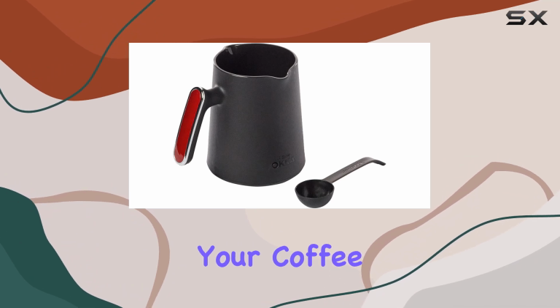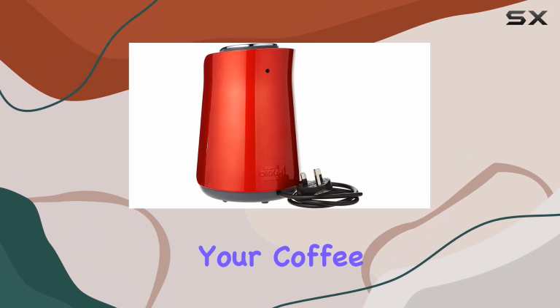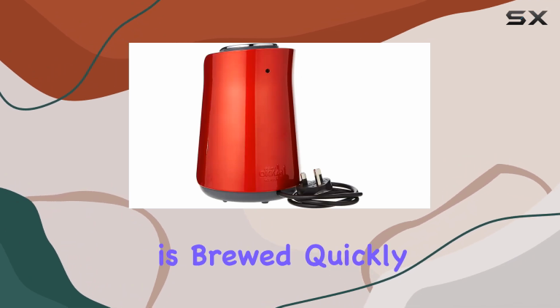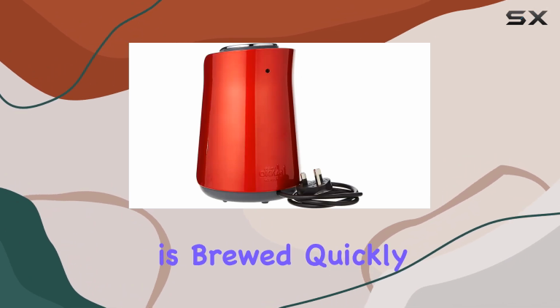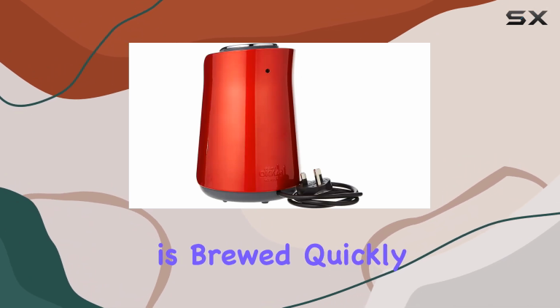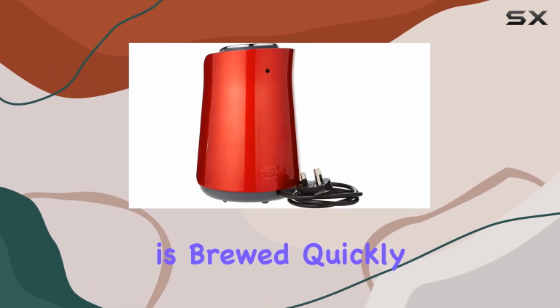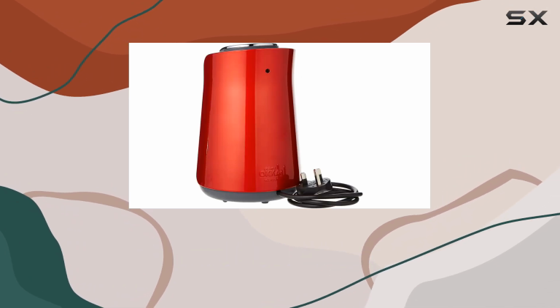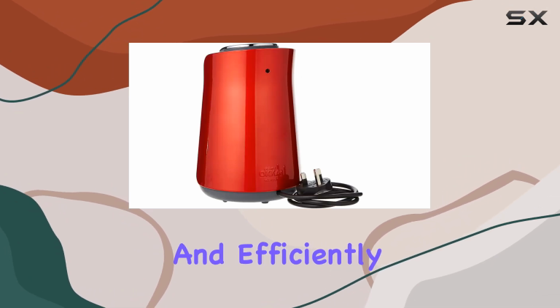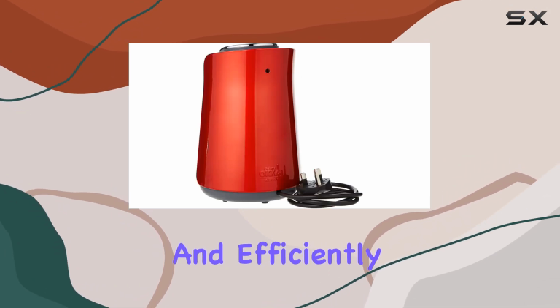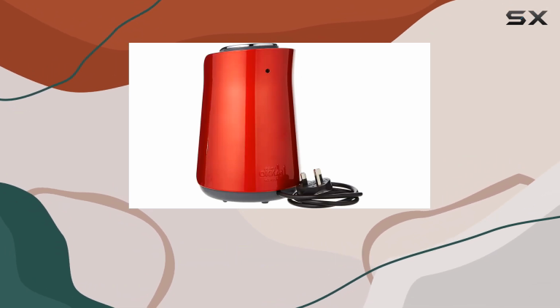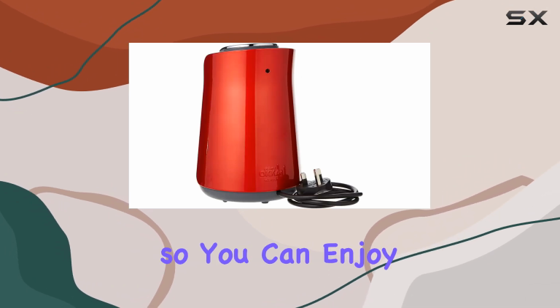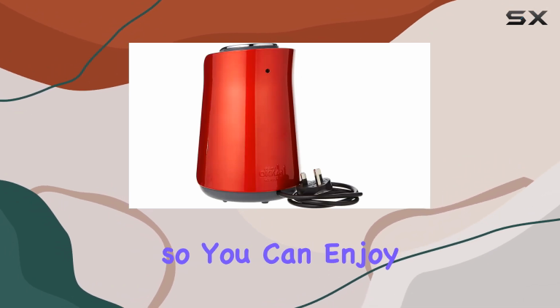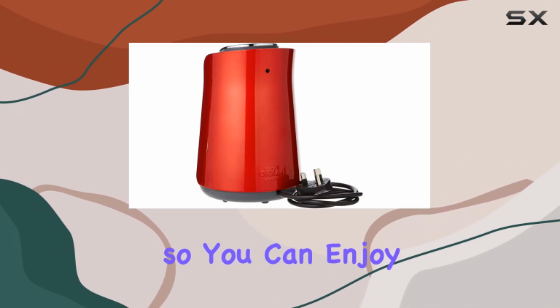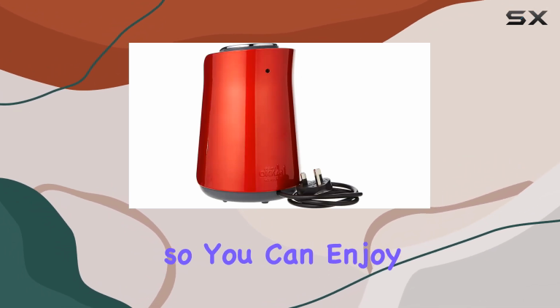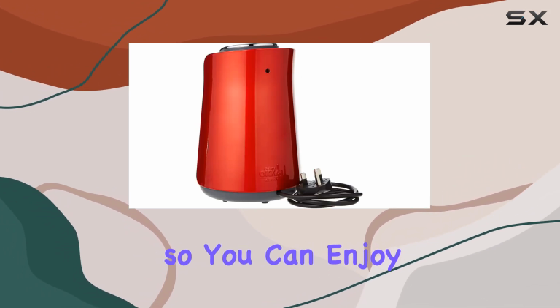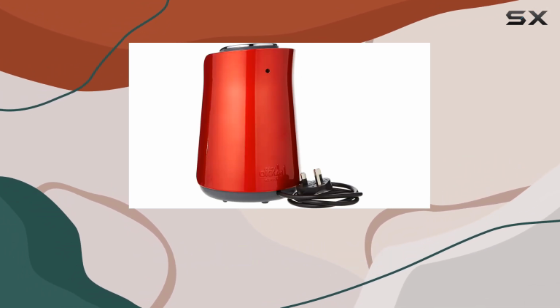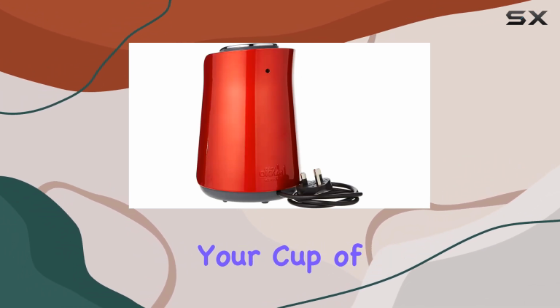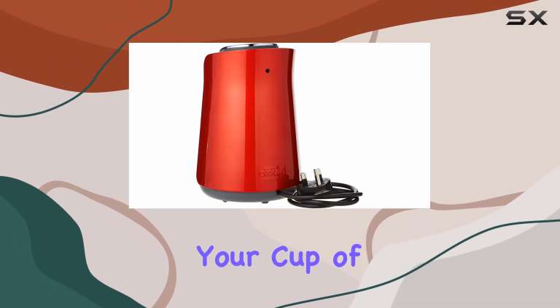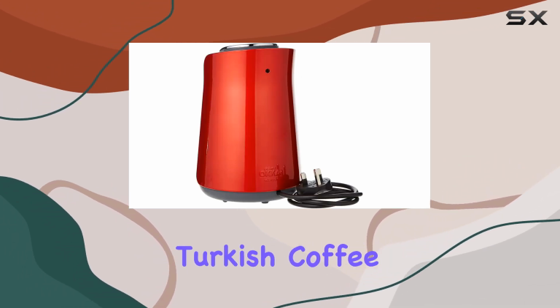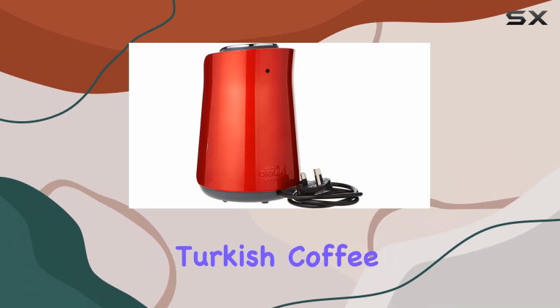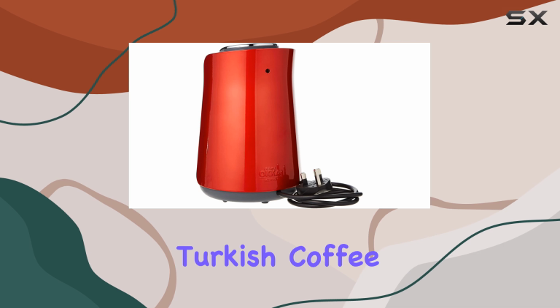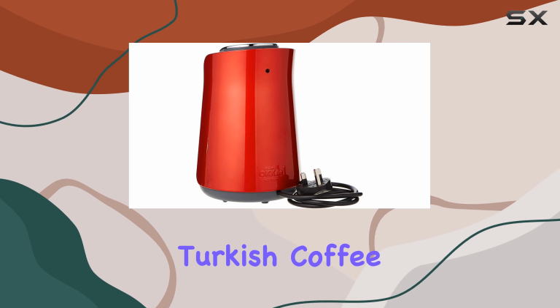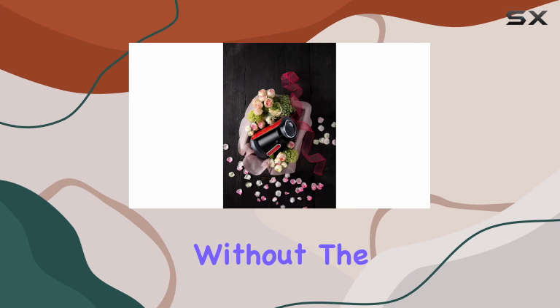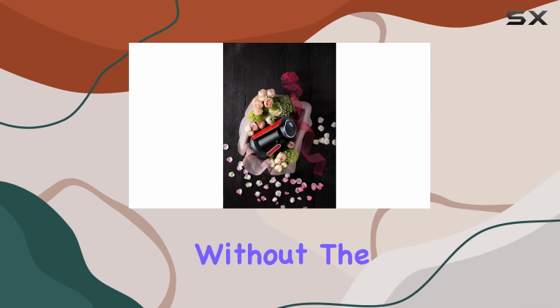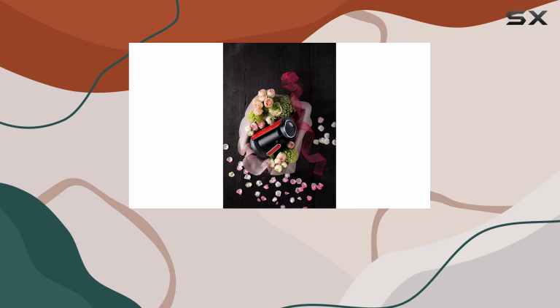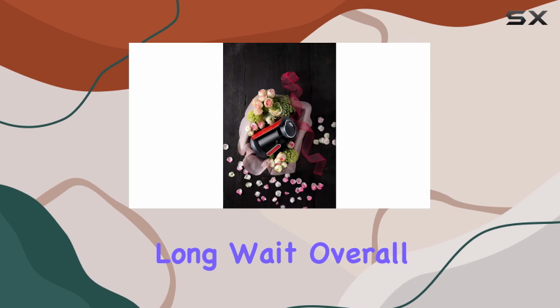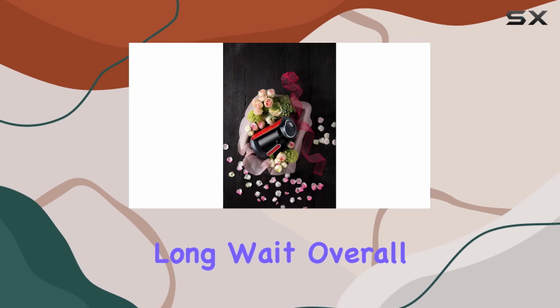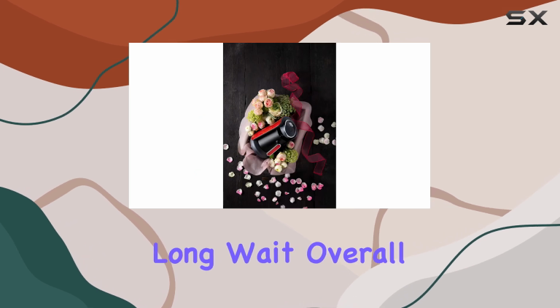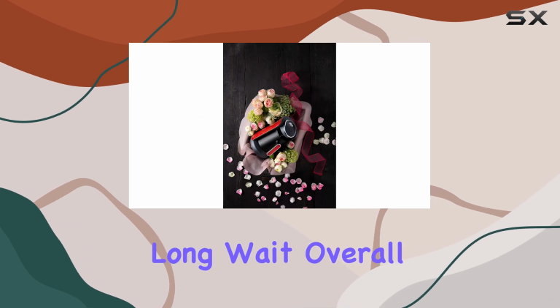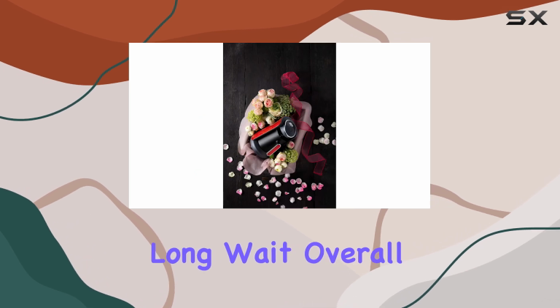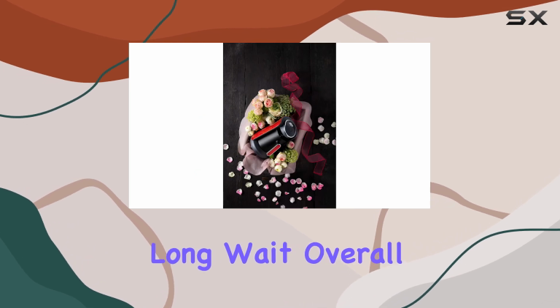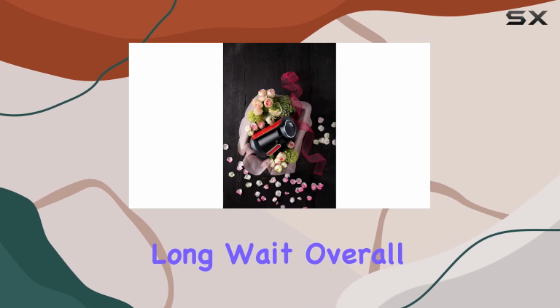And last but not least, the 480 watts of power ensures that your coffee is brewed quickly and efficiently, so you can enjoy your cup of Turkish coffee without the long wait.